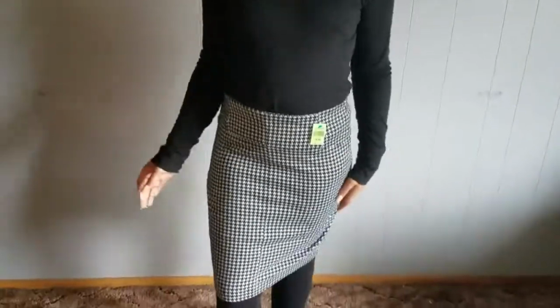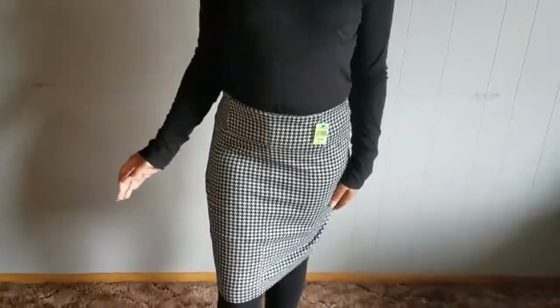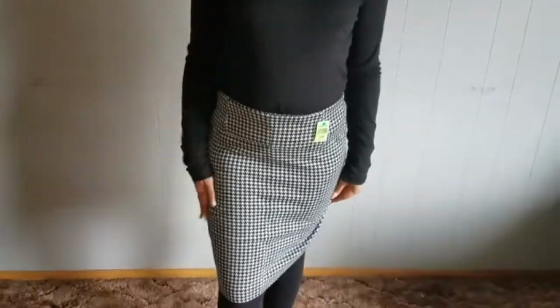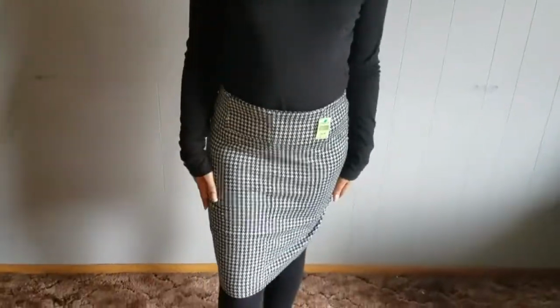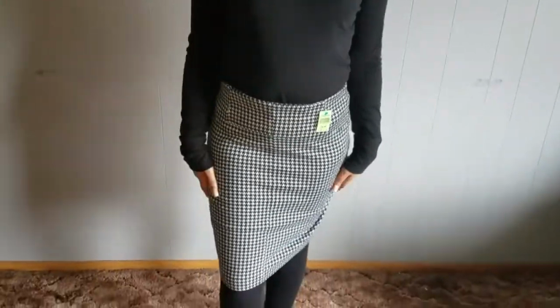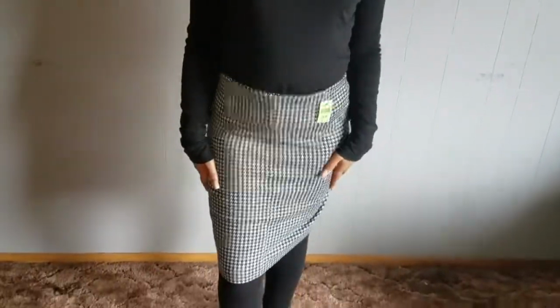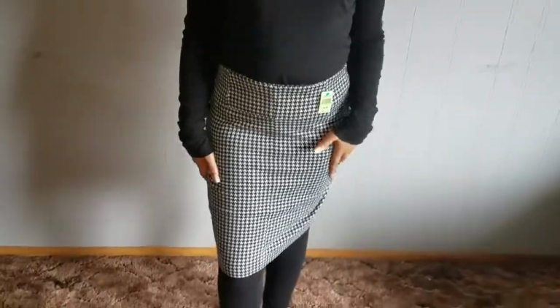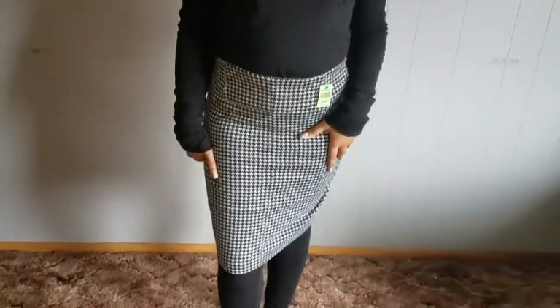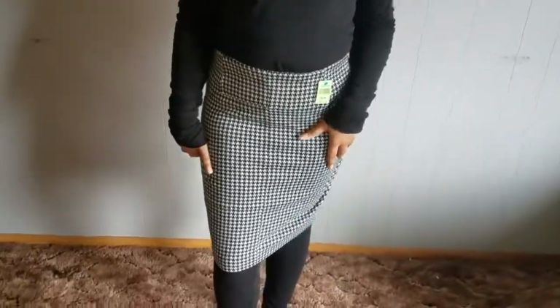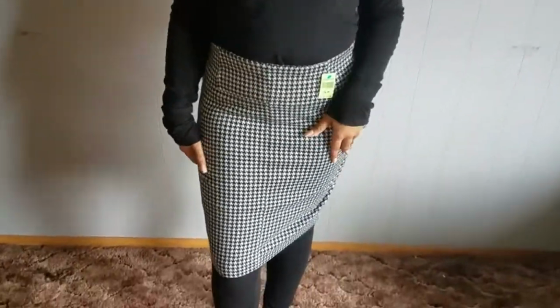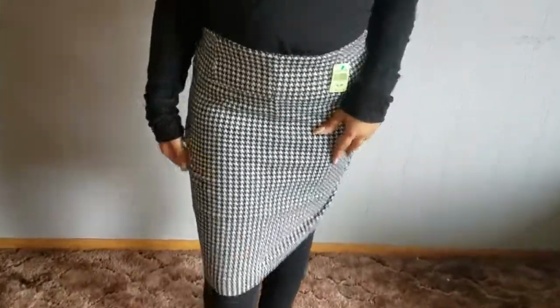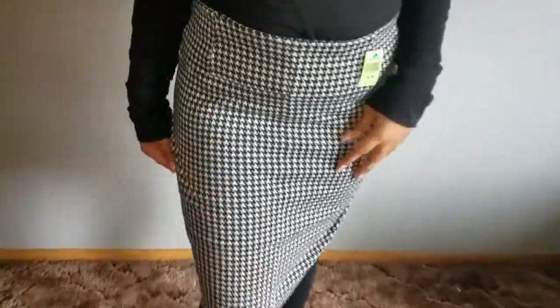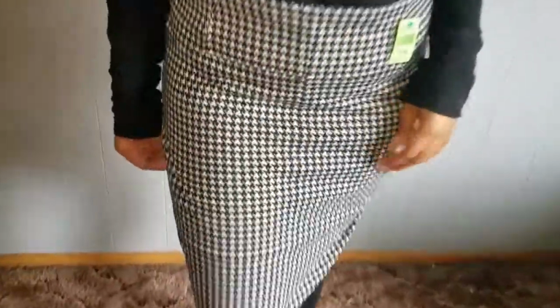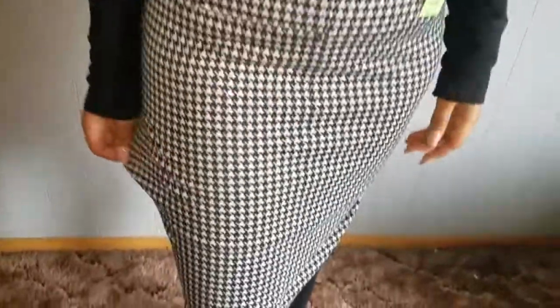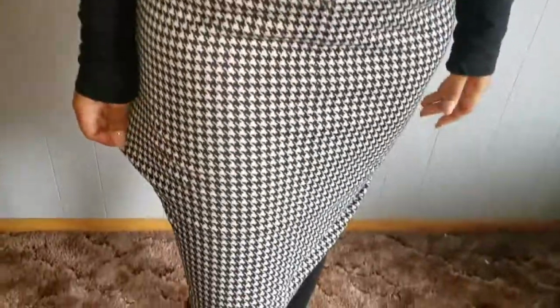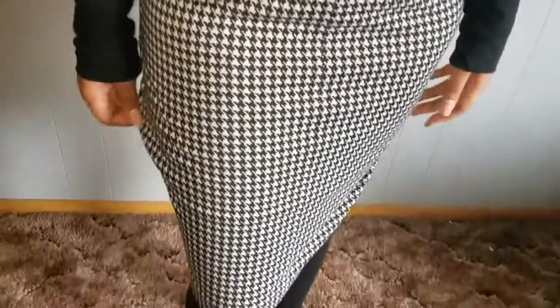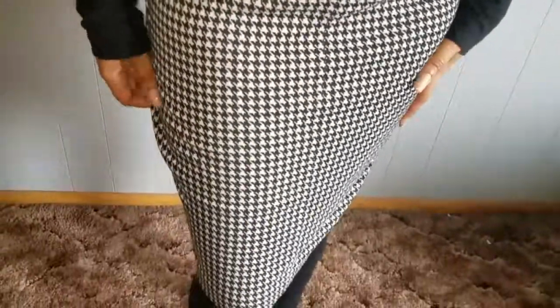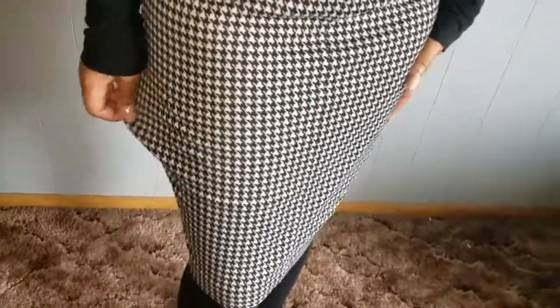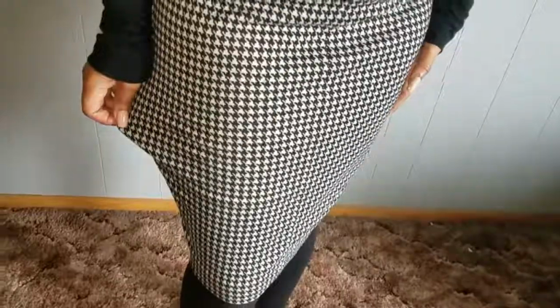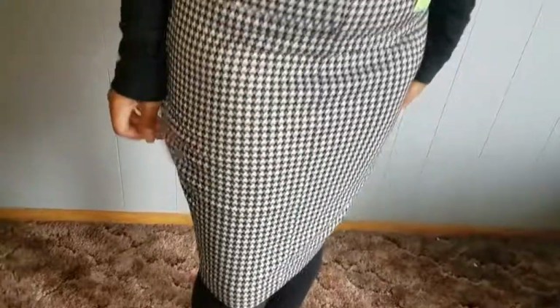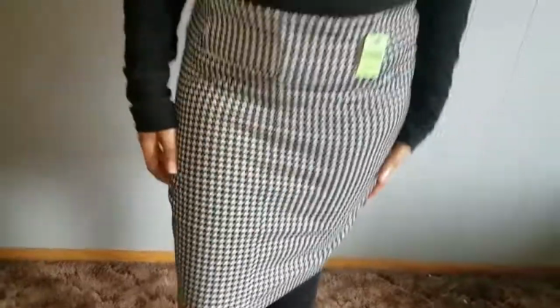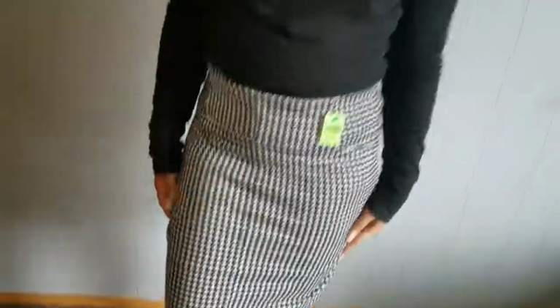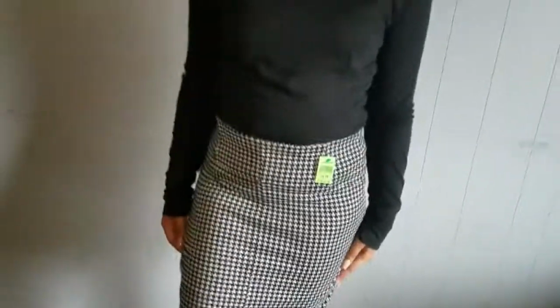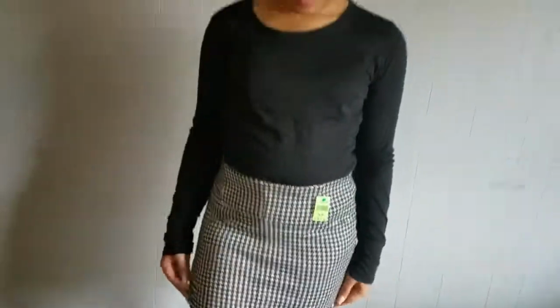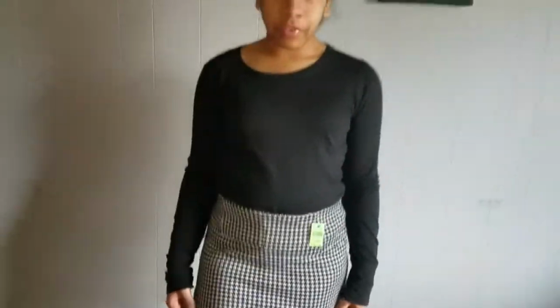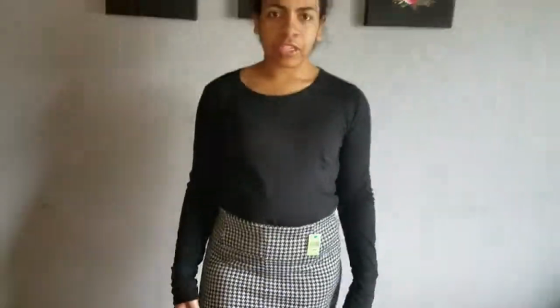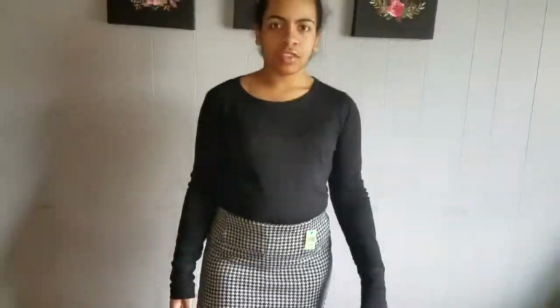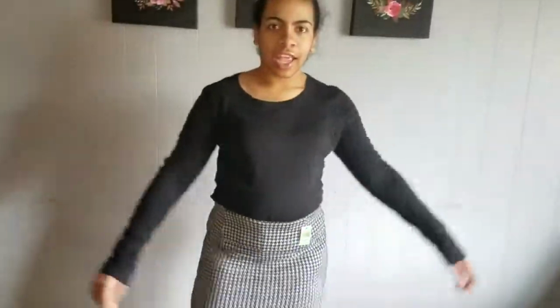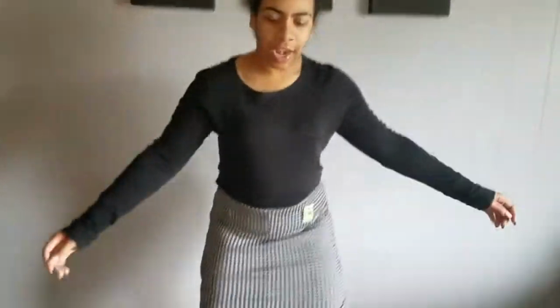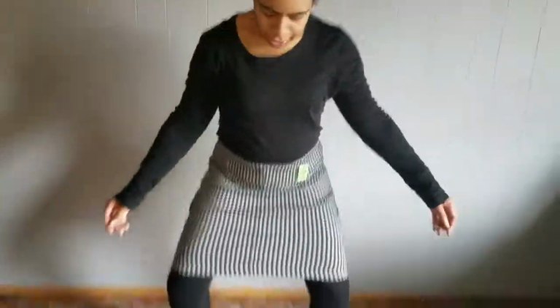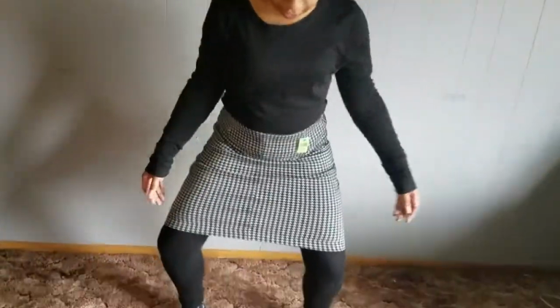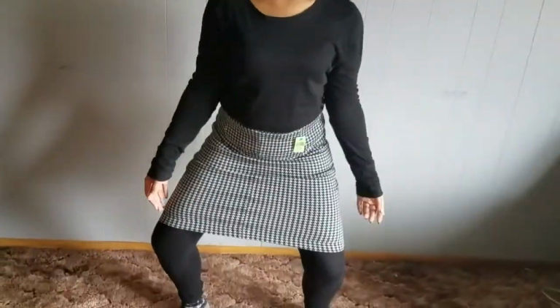The last item from Goodwill is this skirt for $4.99, originally from New York & Company. I like it because it's nice and professional and stretchy.